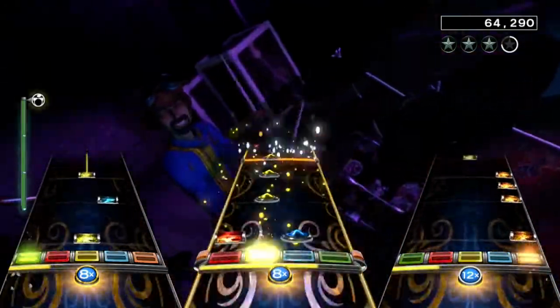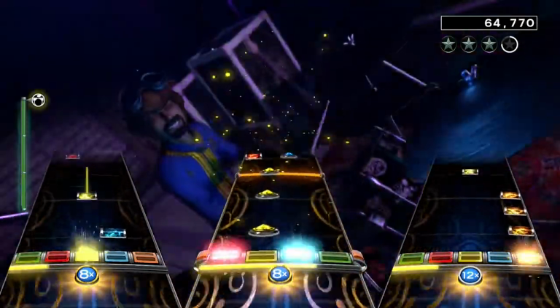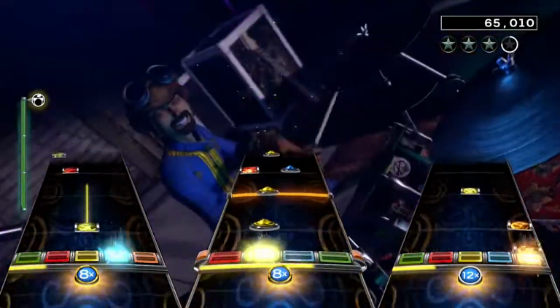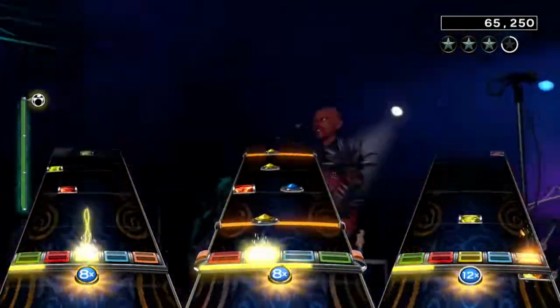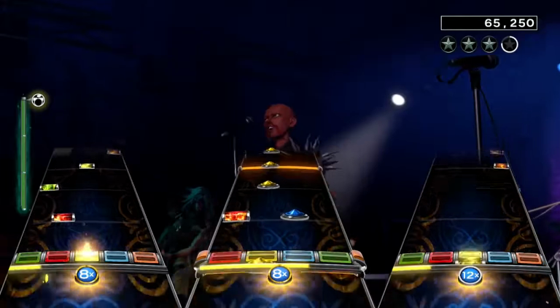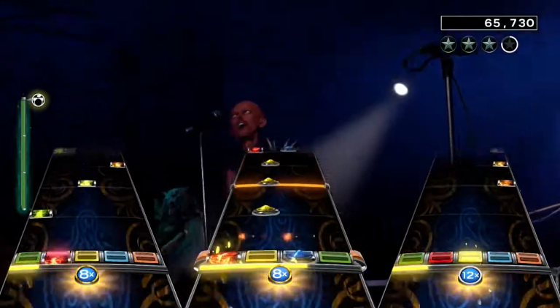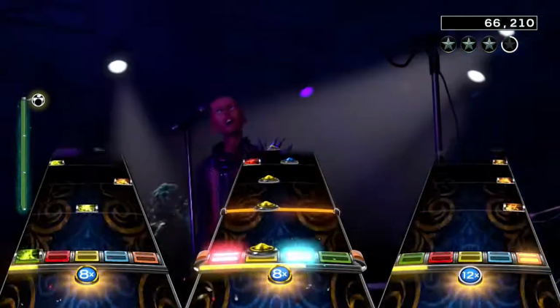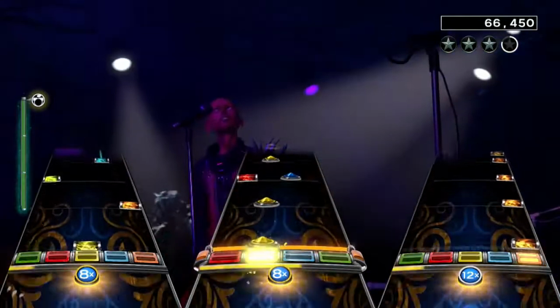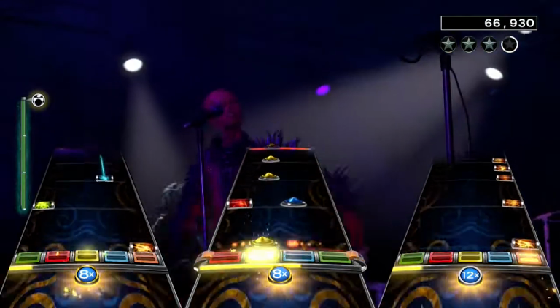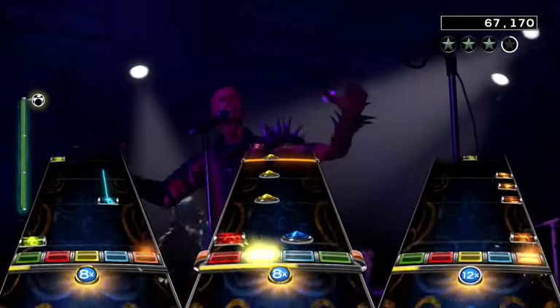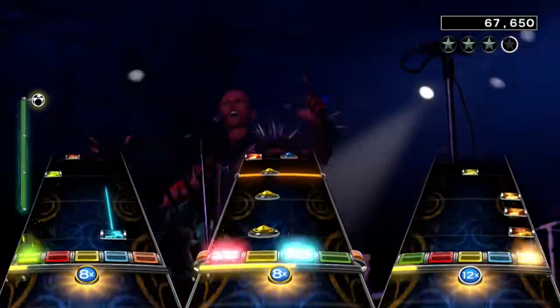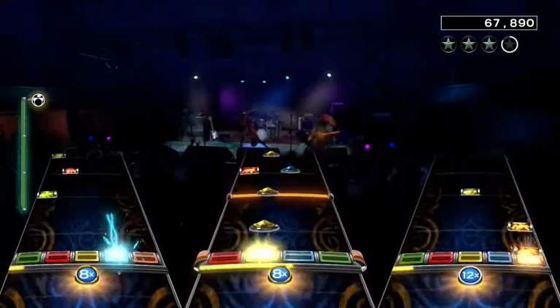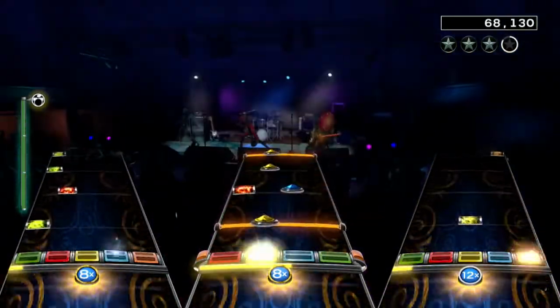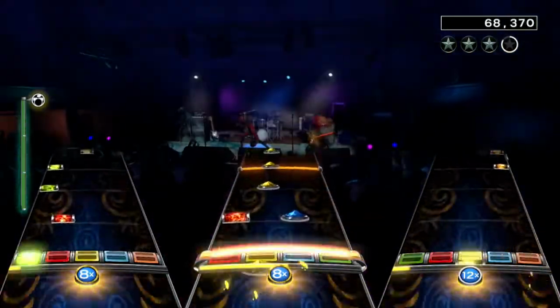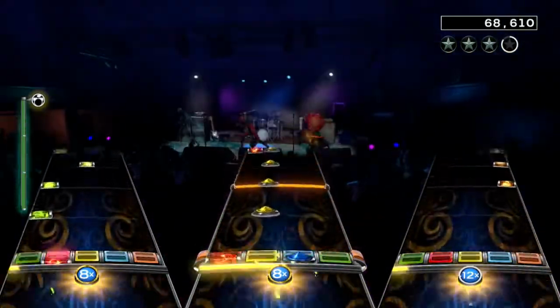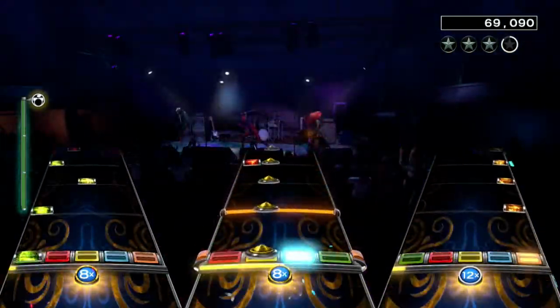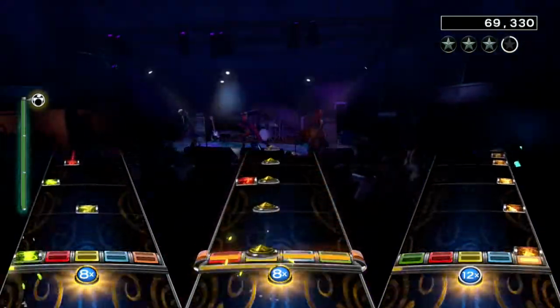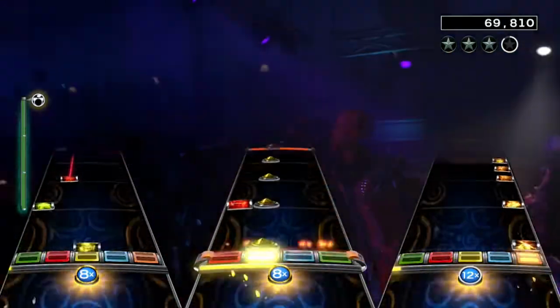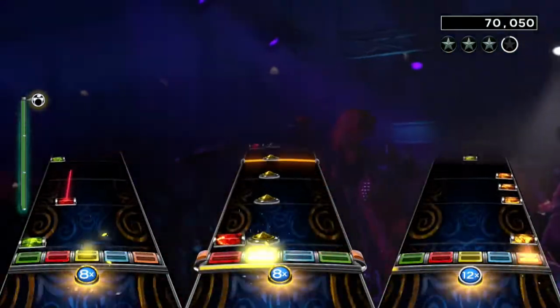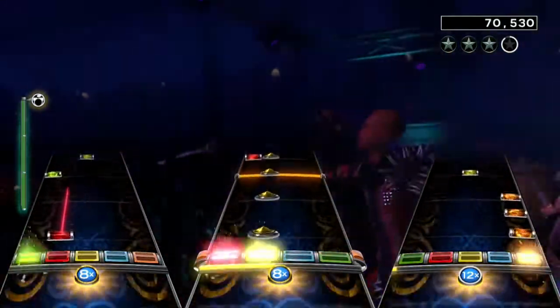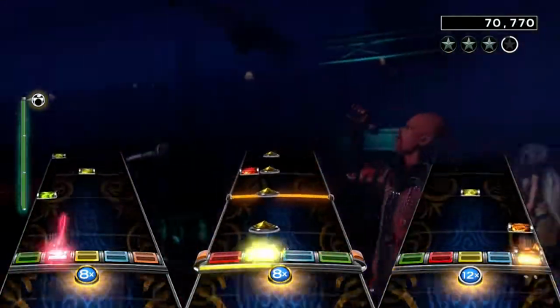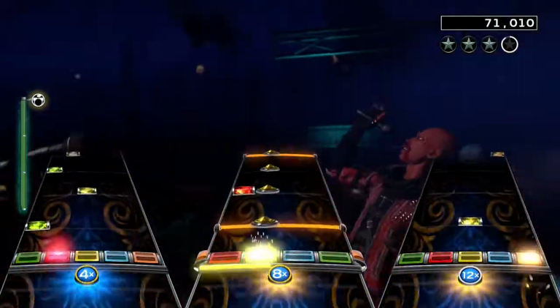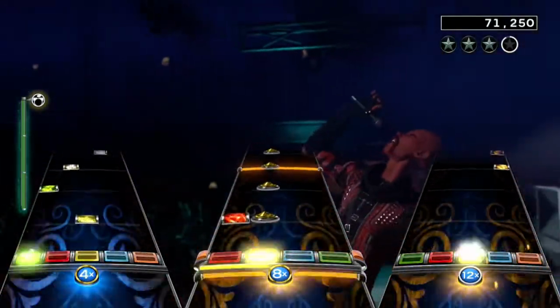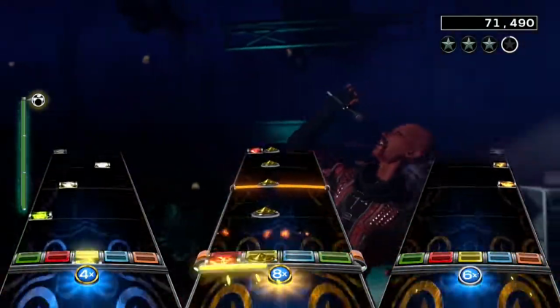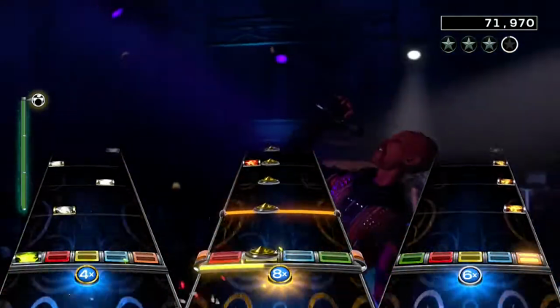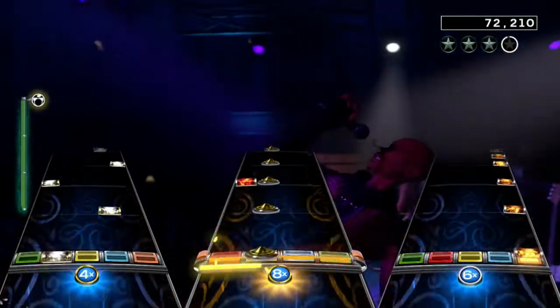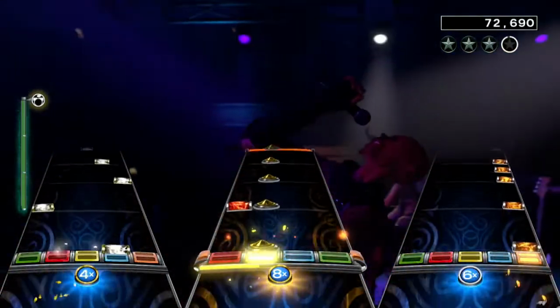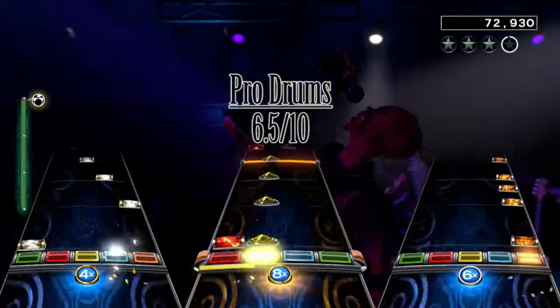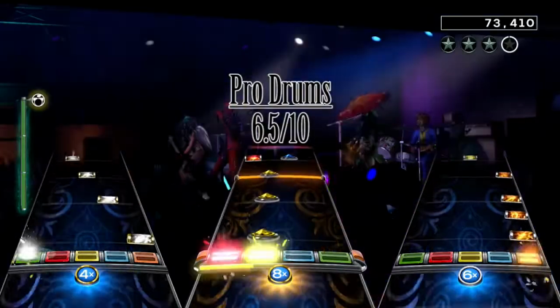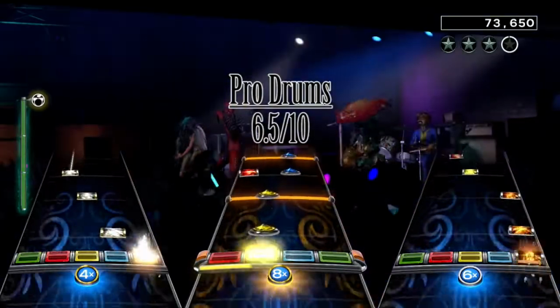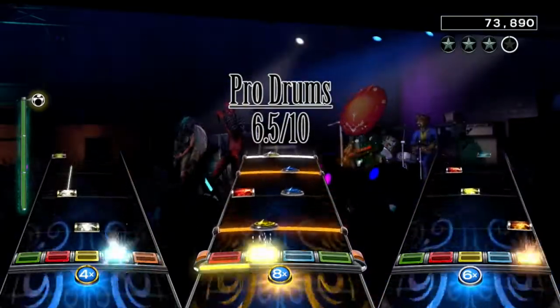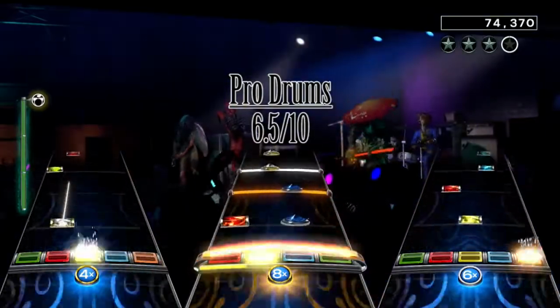So overall I like the chart quite a bit, with all the different riffs, the drum solo and no breaks. I give the drum chart a 6.5 out of 10.